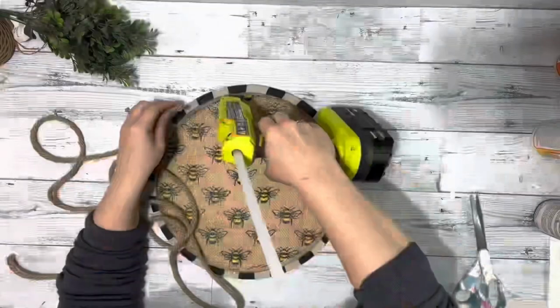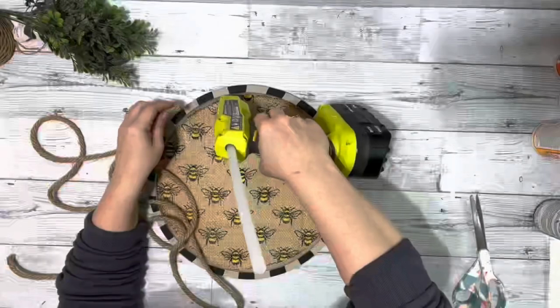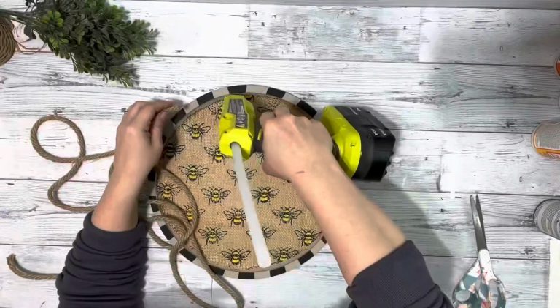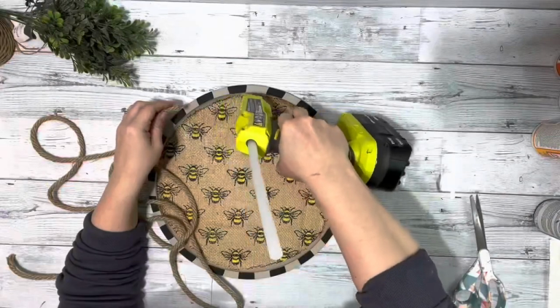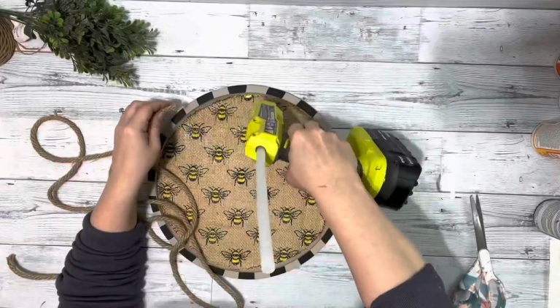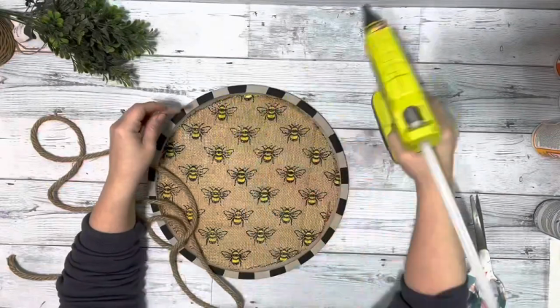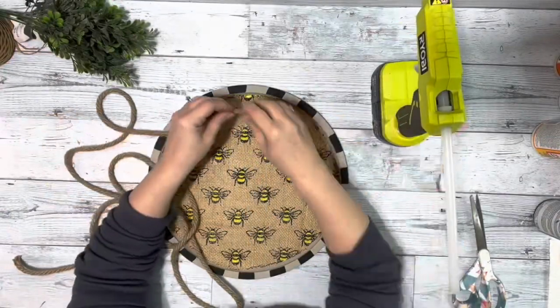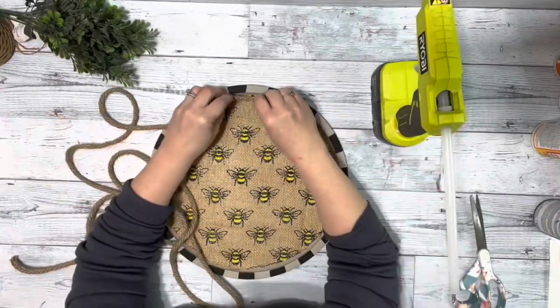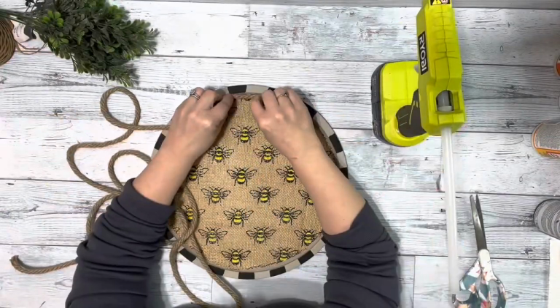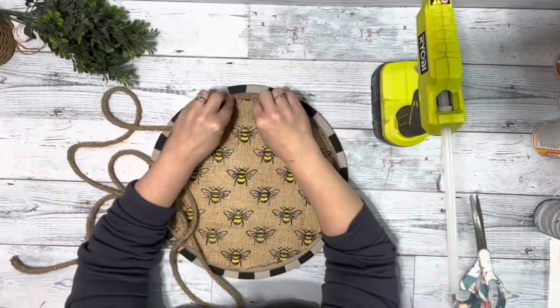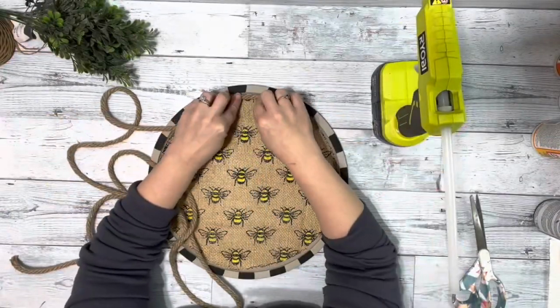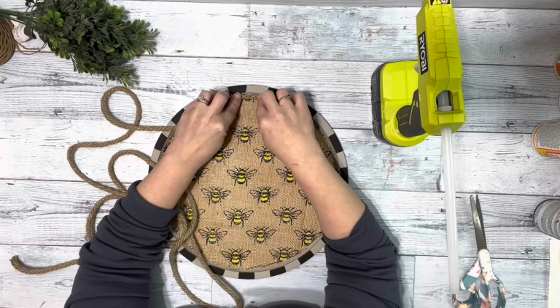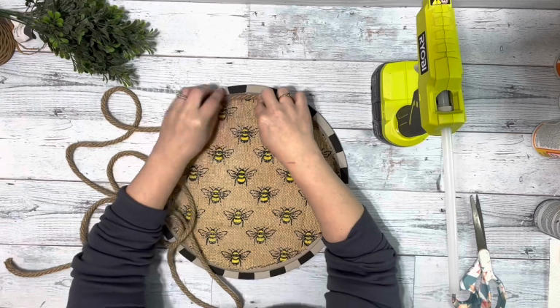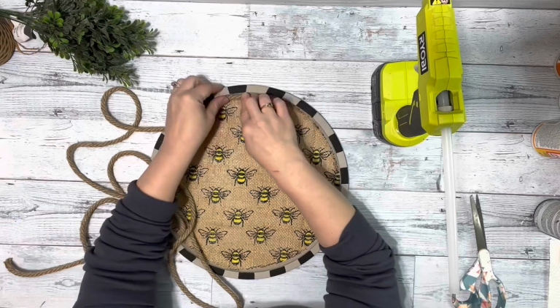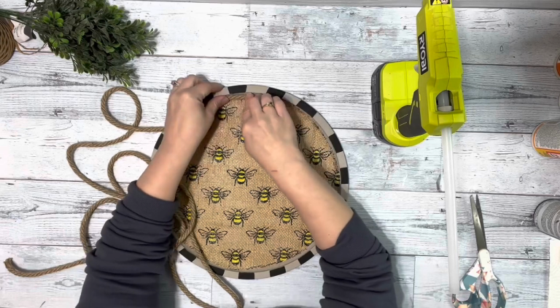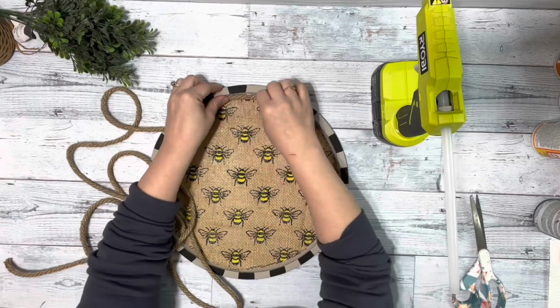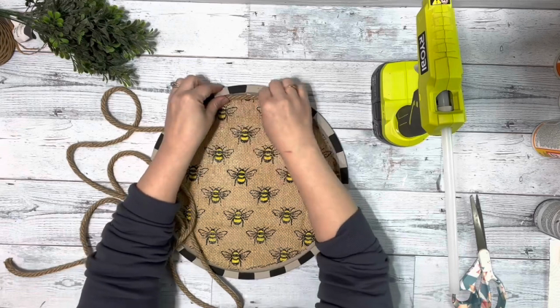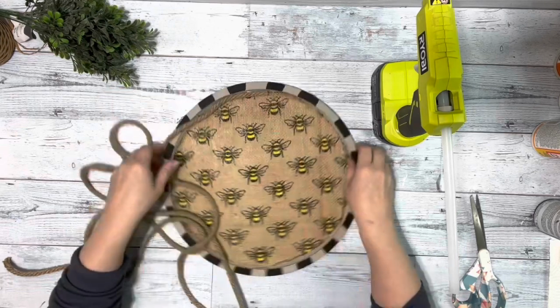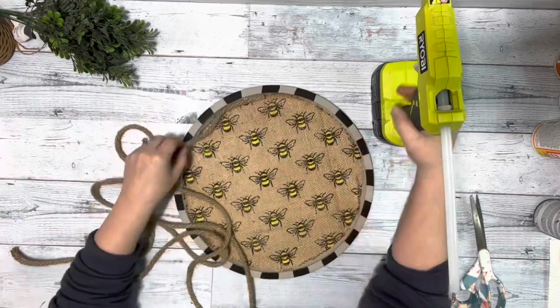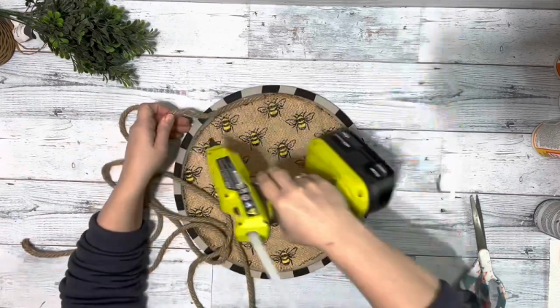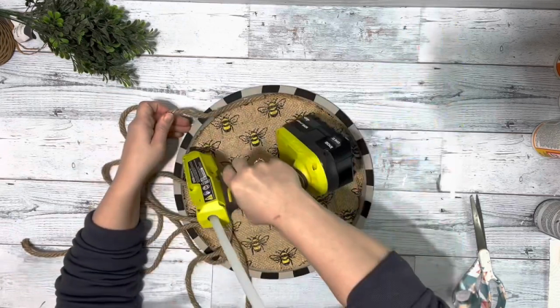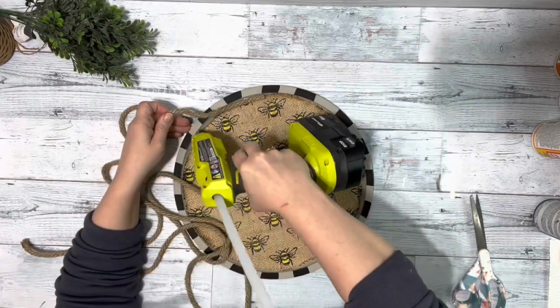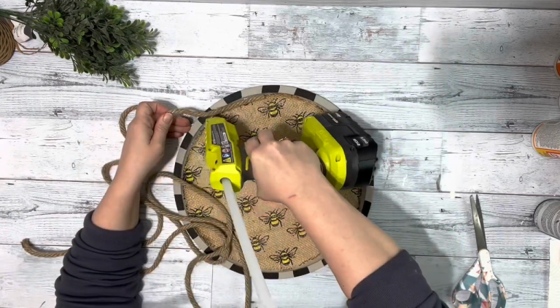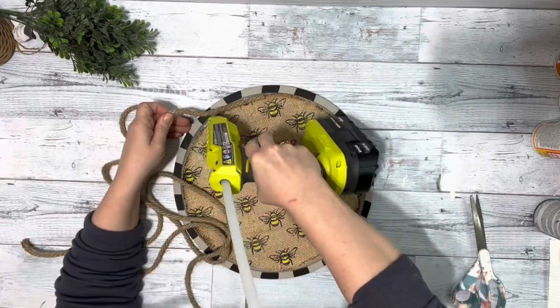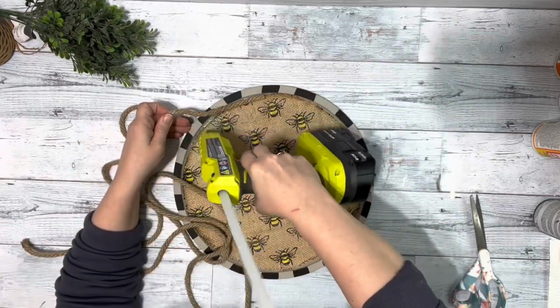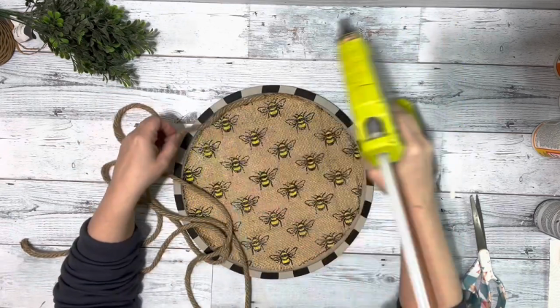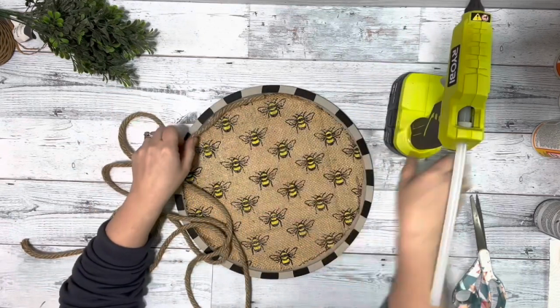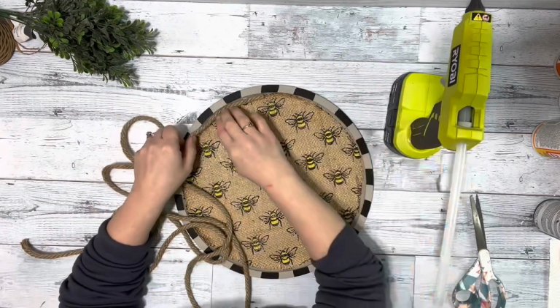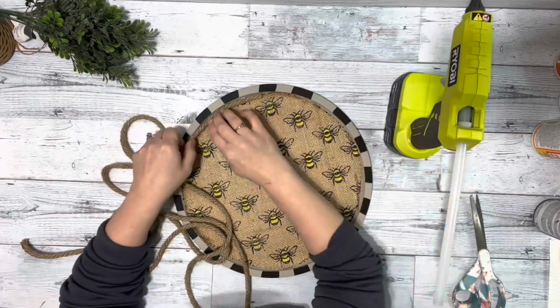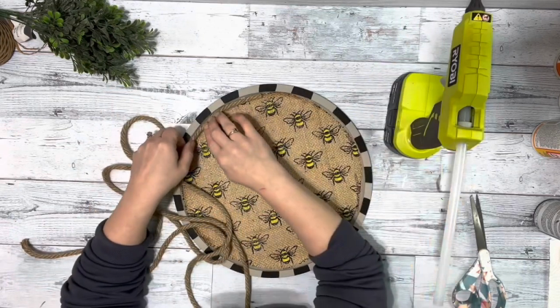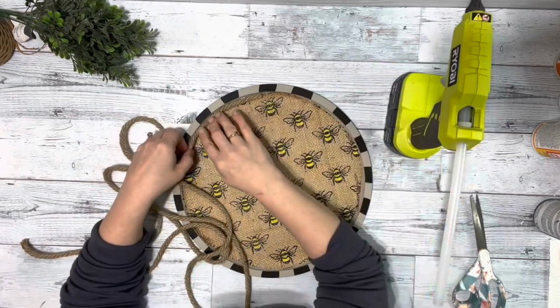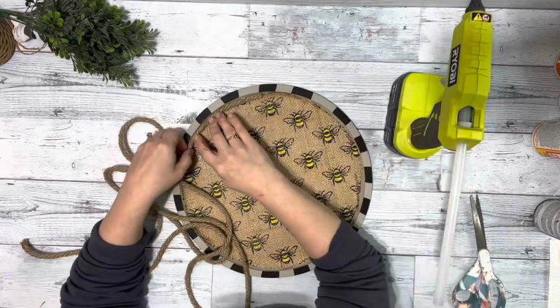Then I took some nautical rope from Dollar Tree and hot glued that all around the fabric.